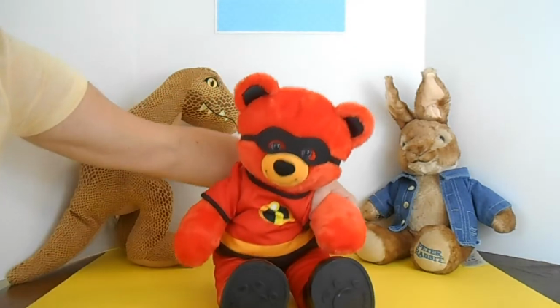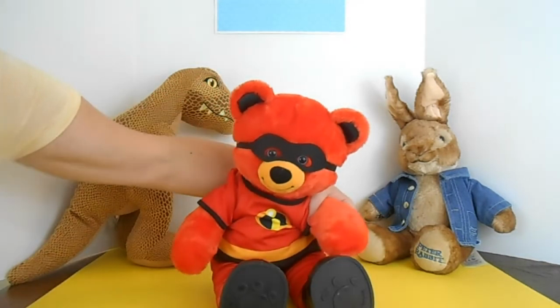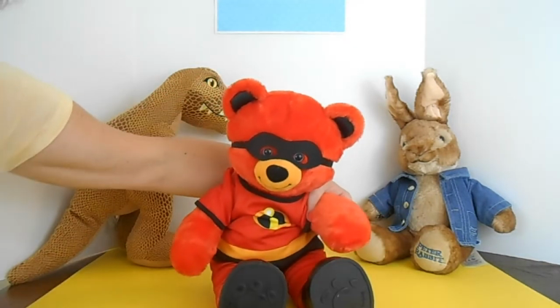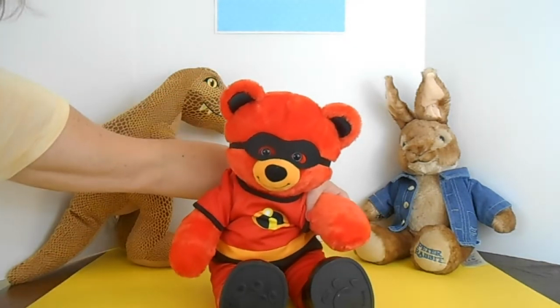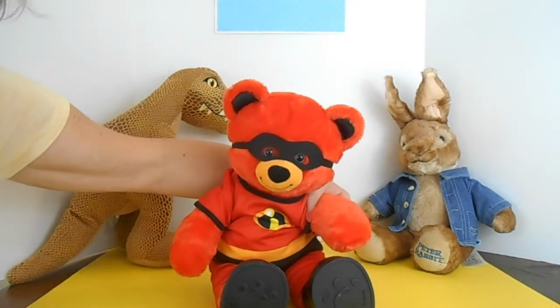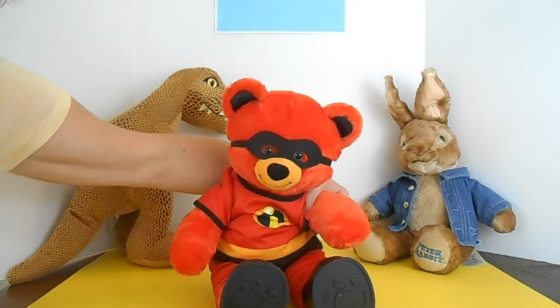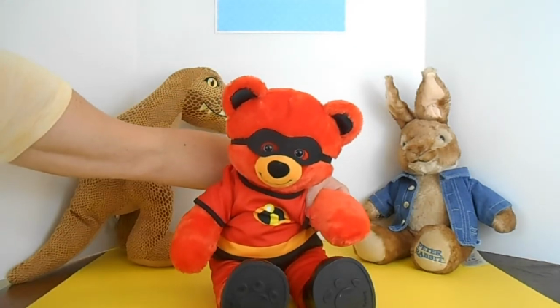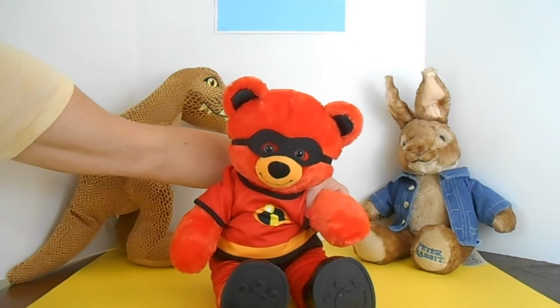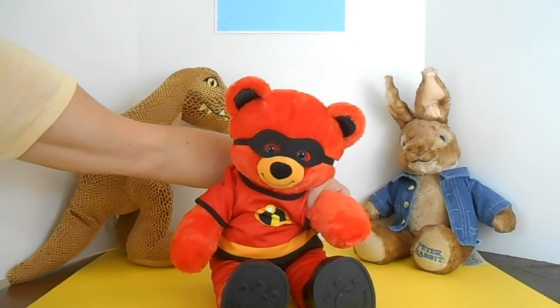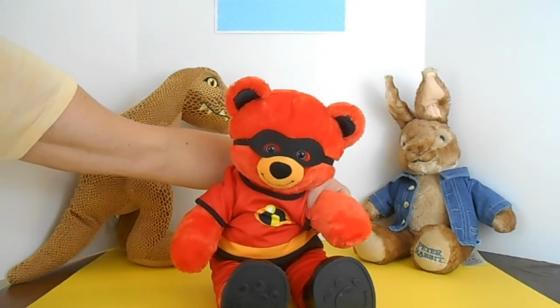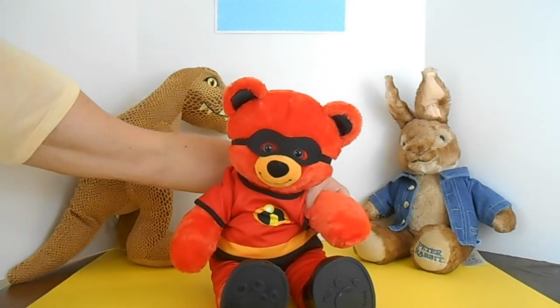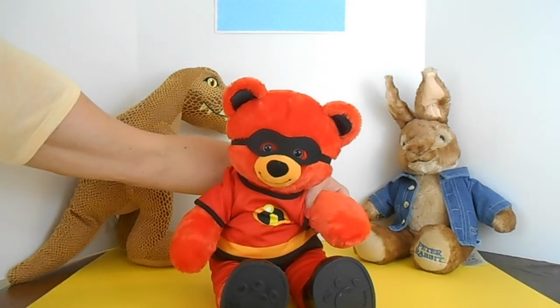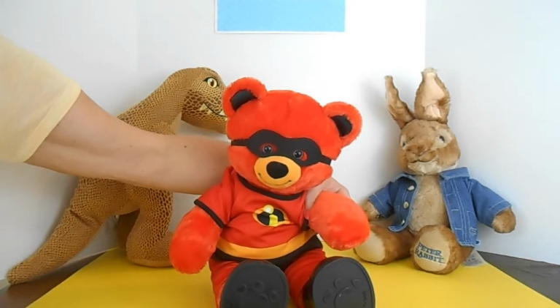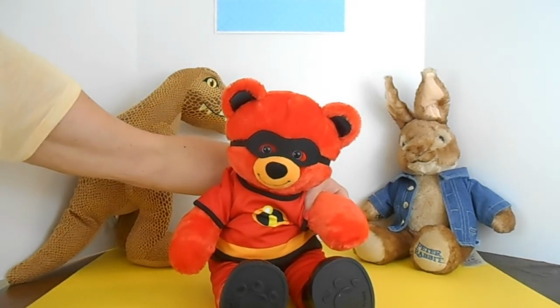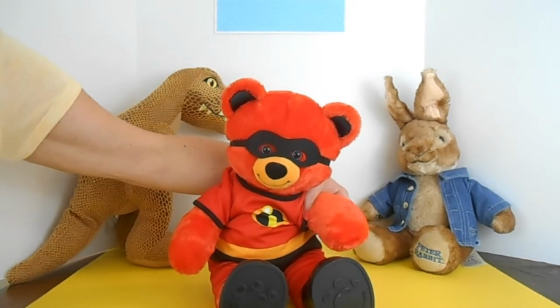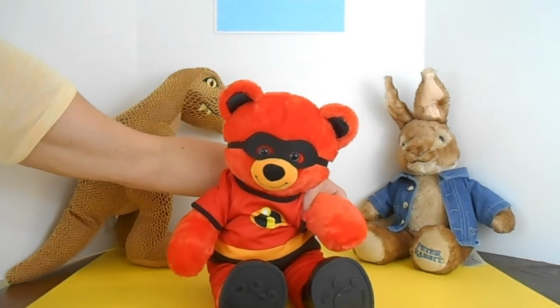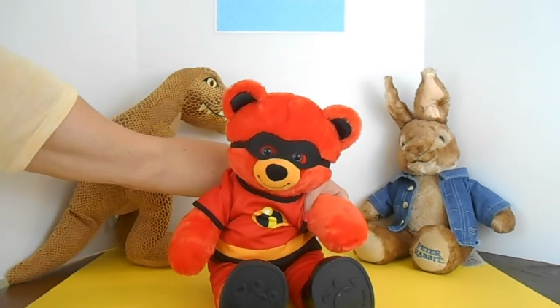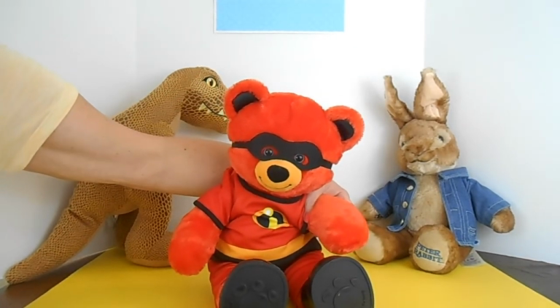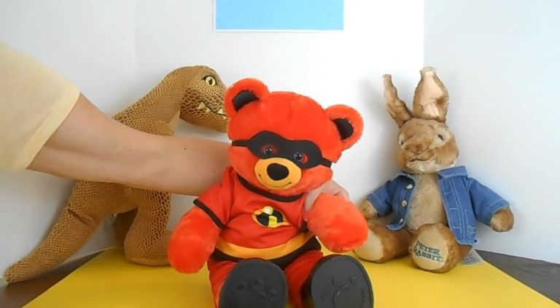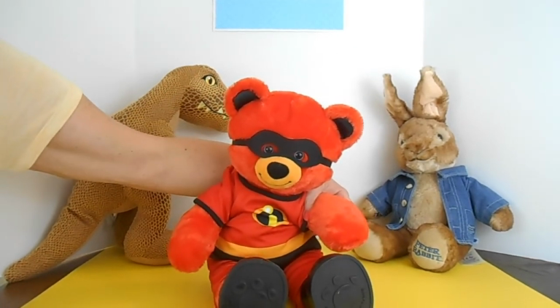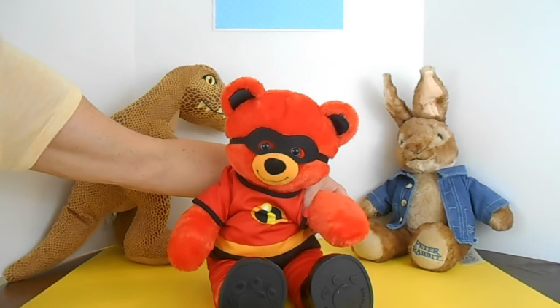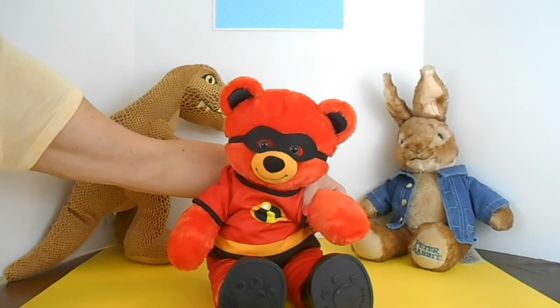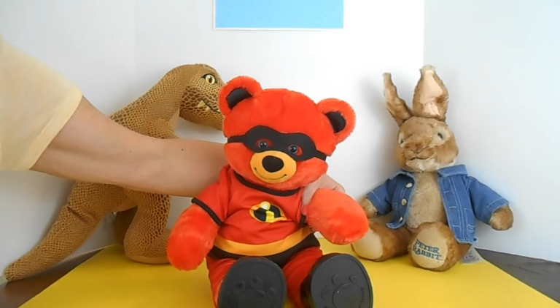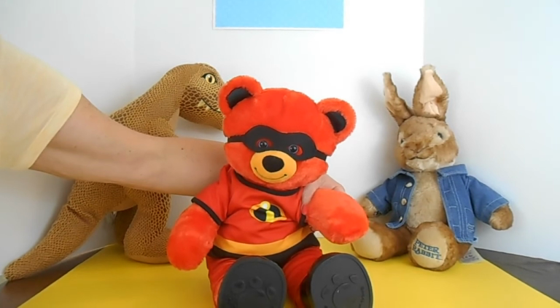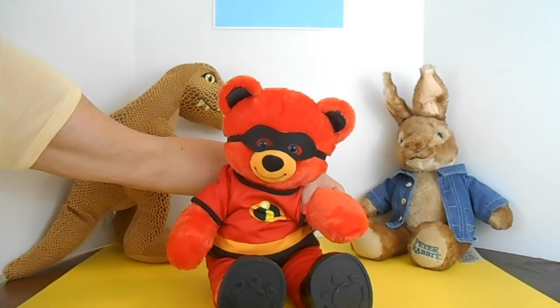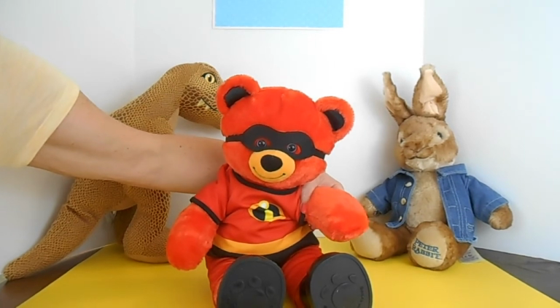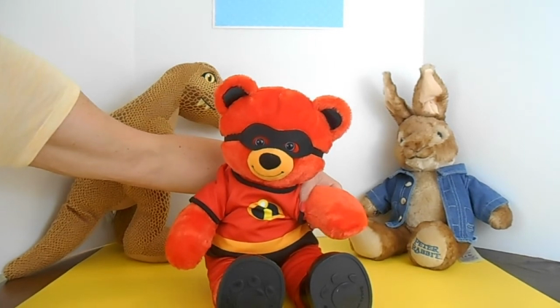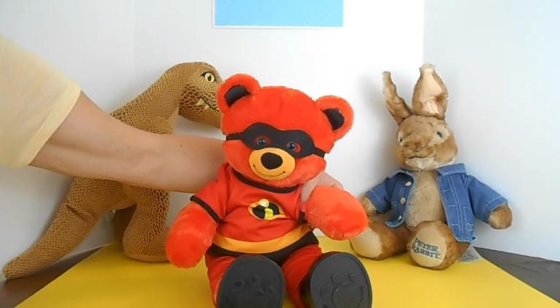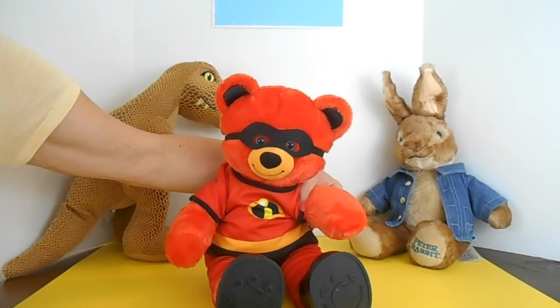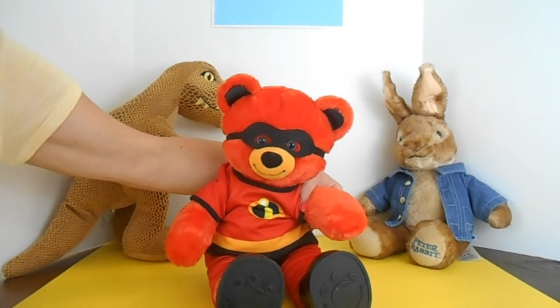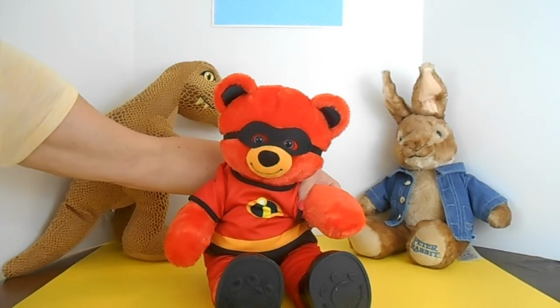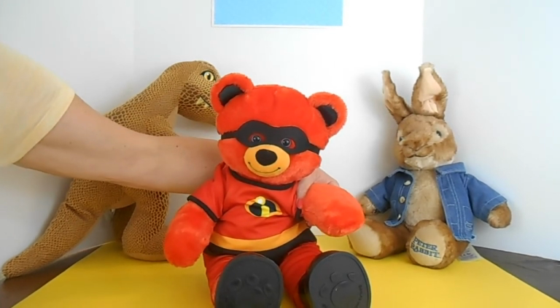This has been The Incredibles 2 Bear from Build-A-Bear. Find him in store or online right now.